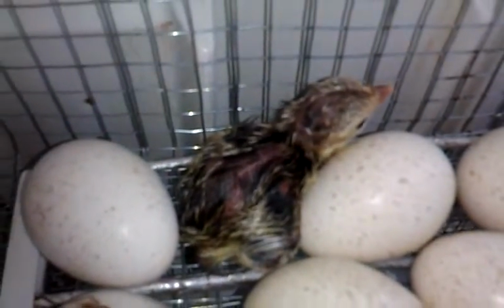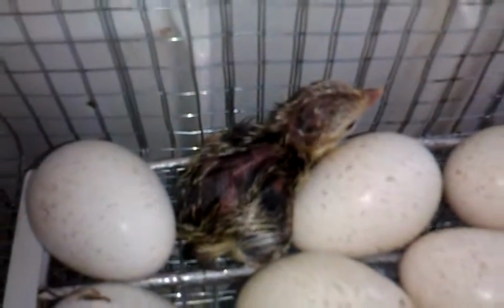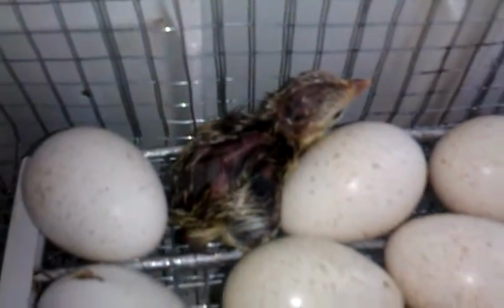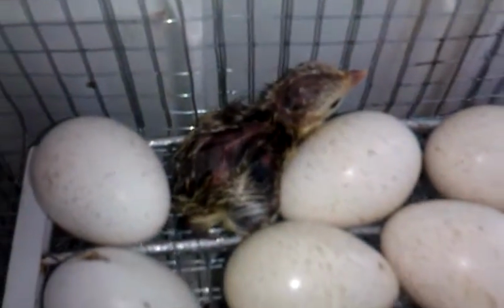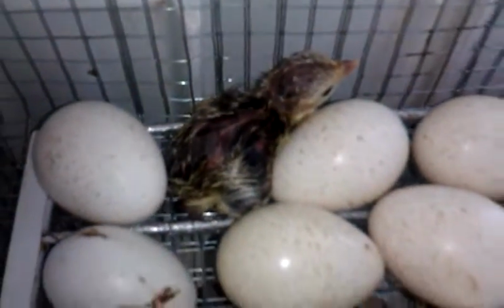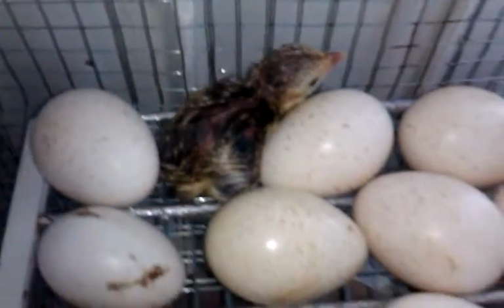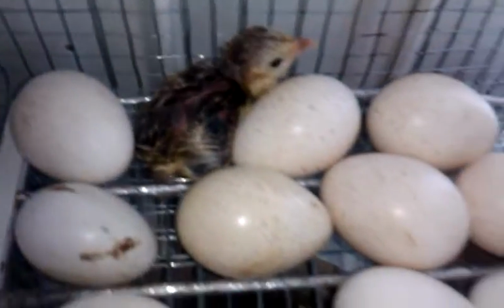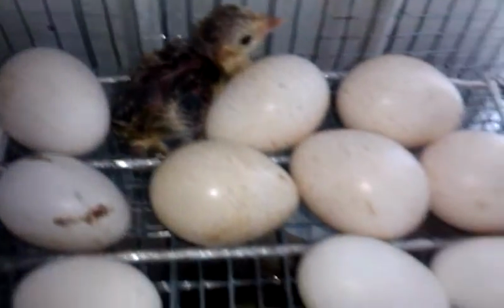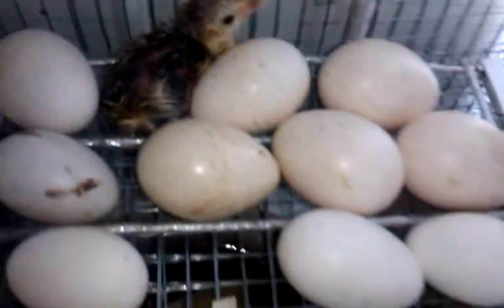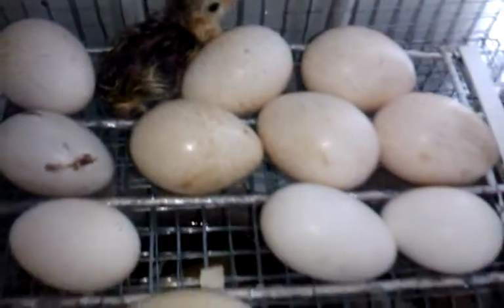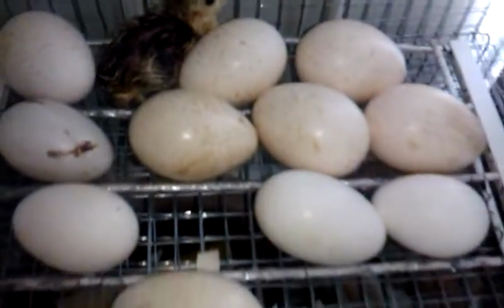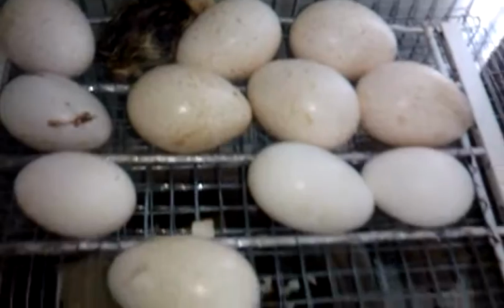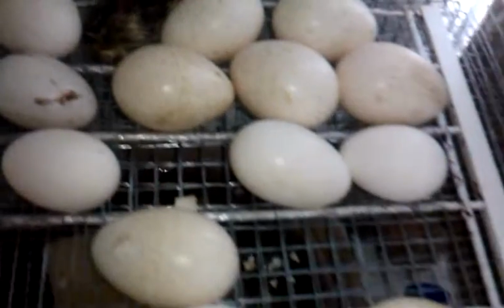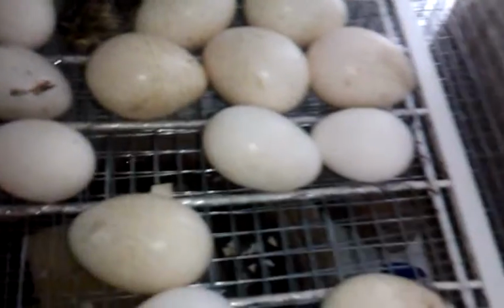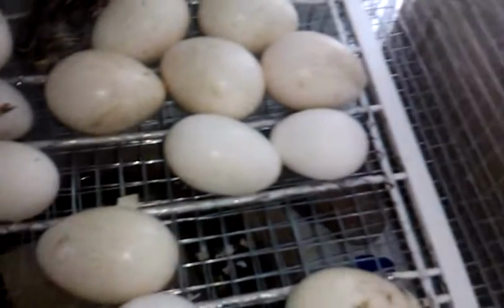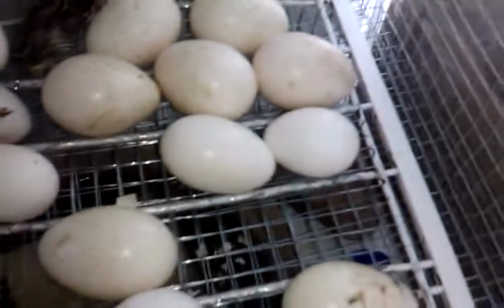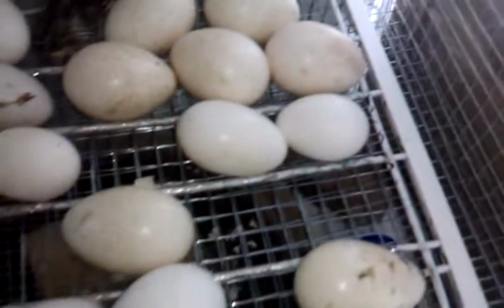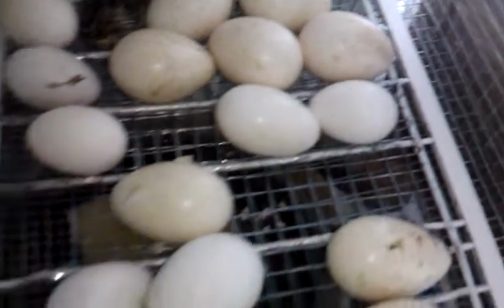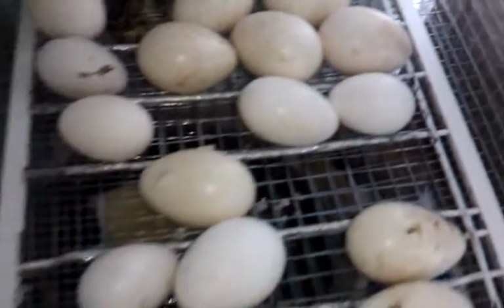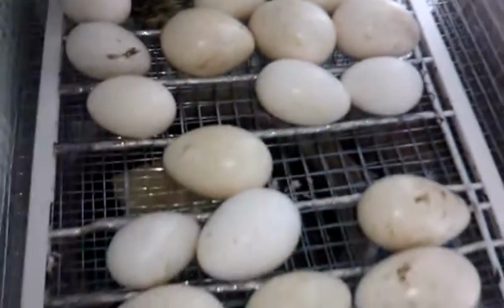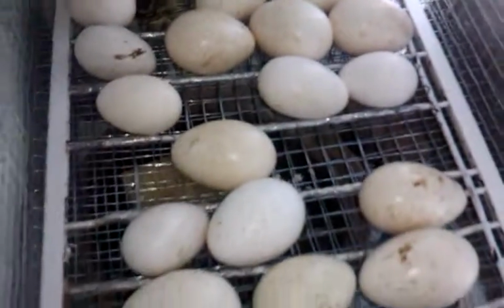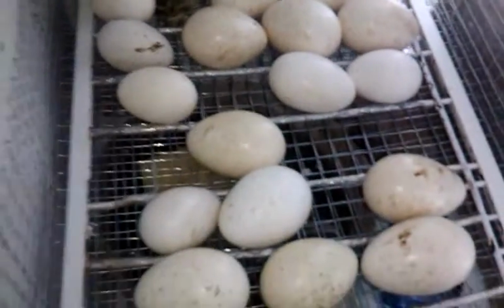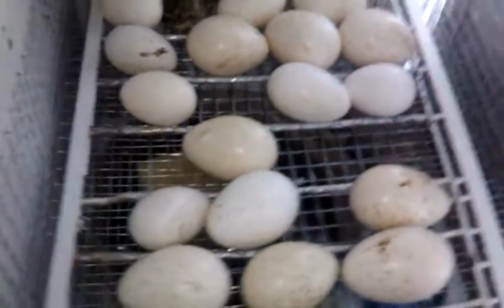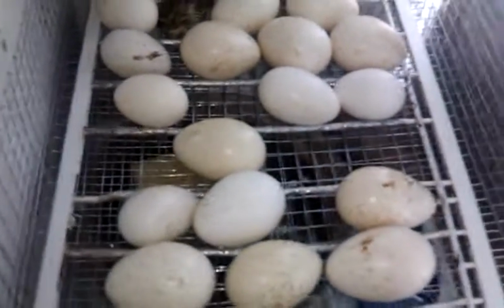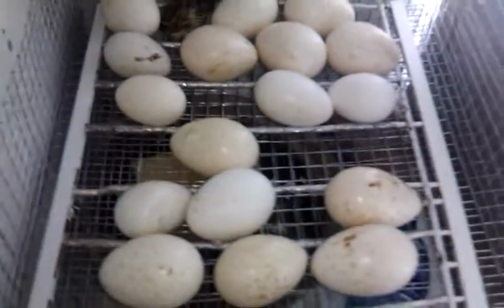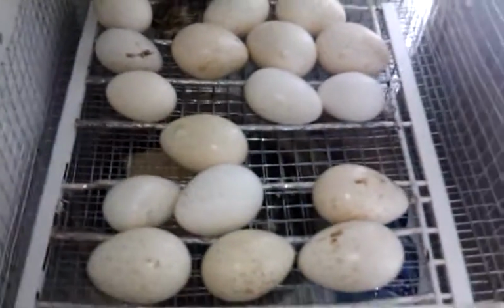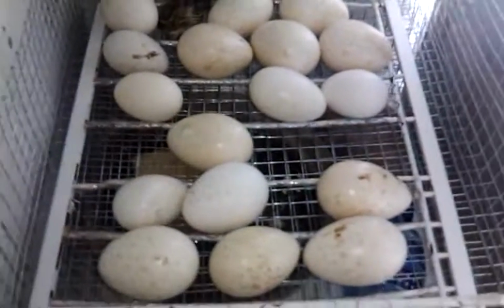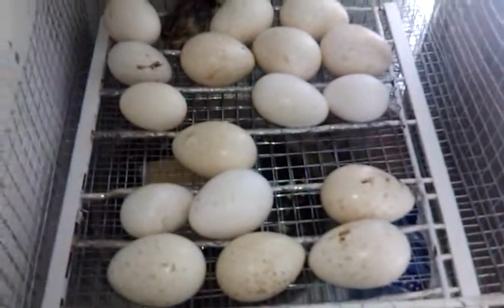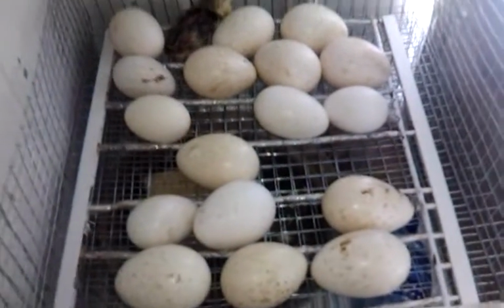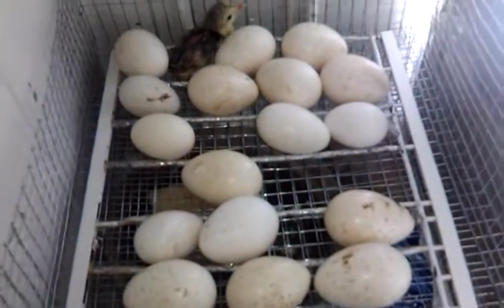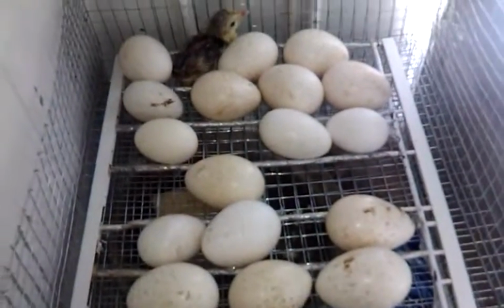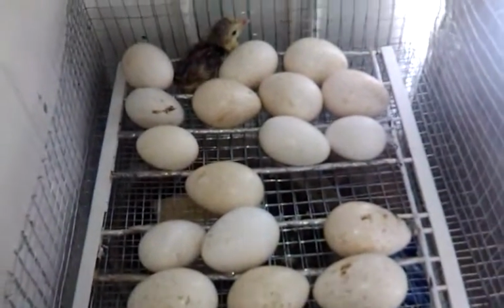You can see more eggs. This is my homemade incubator.